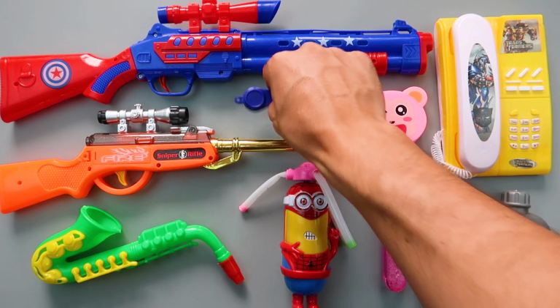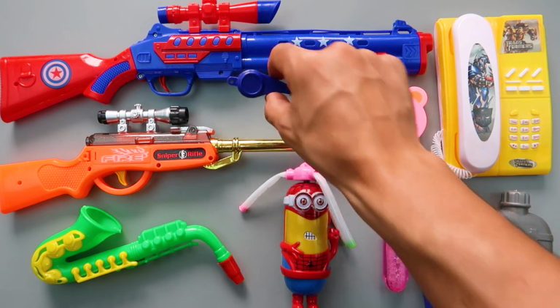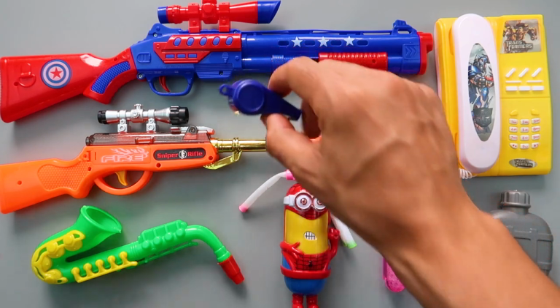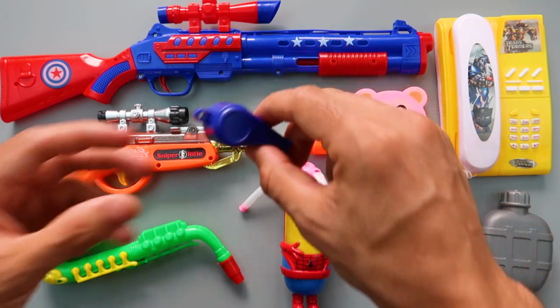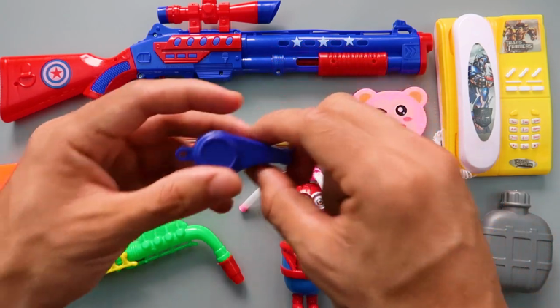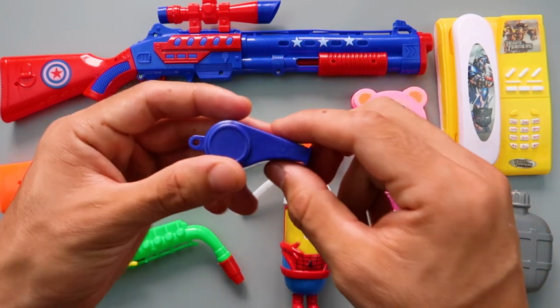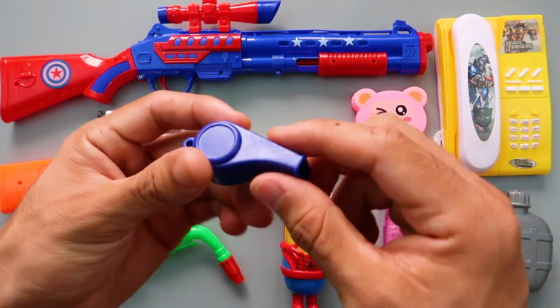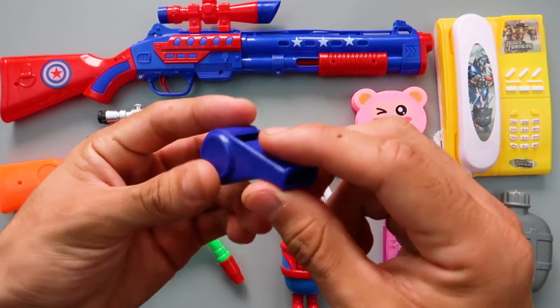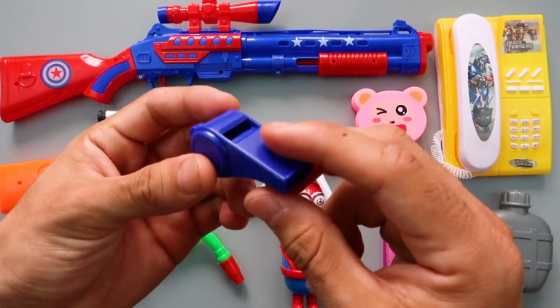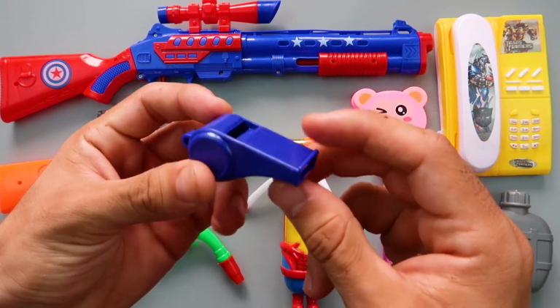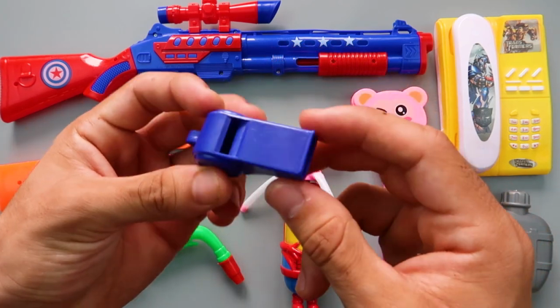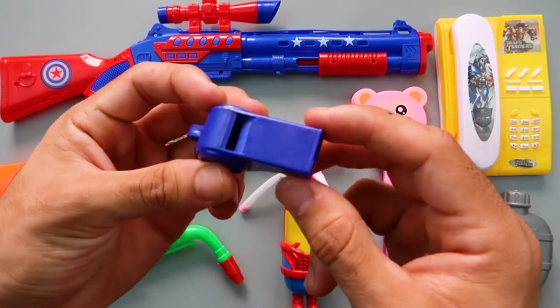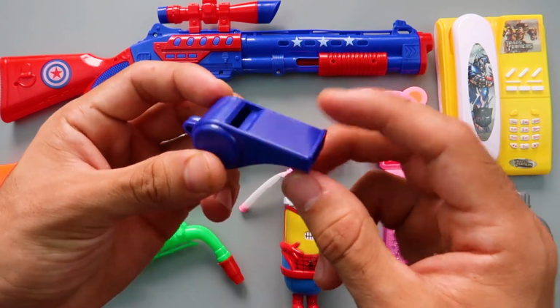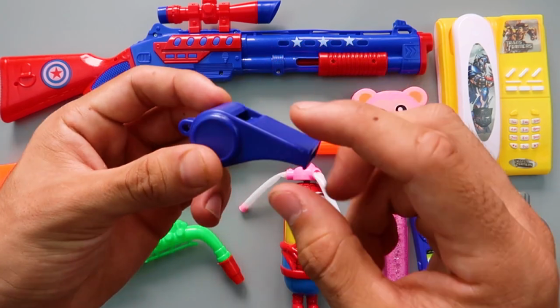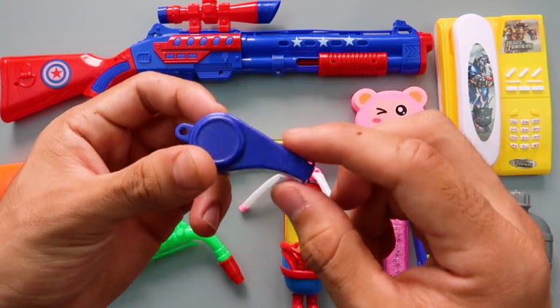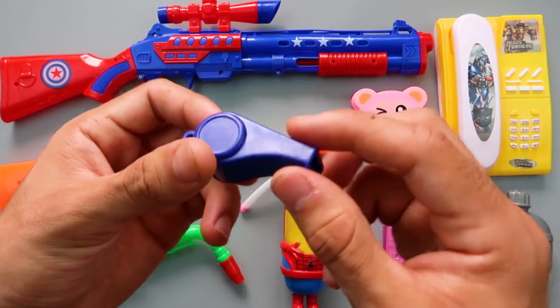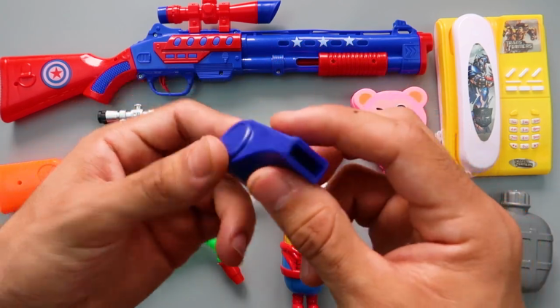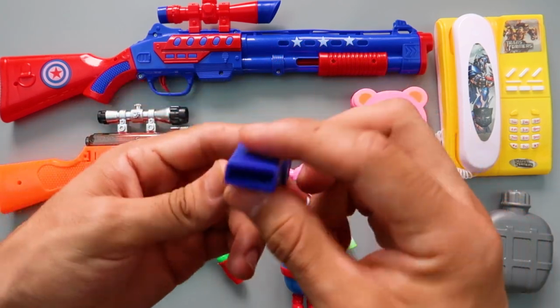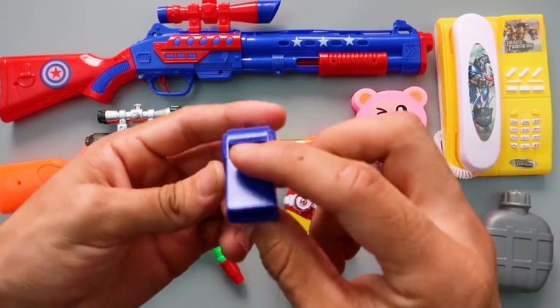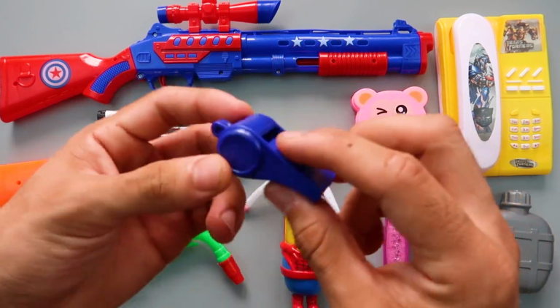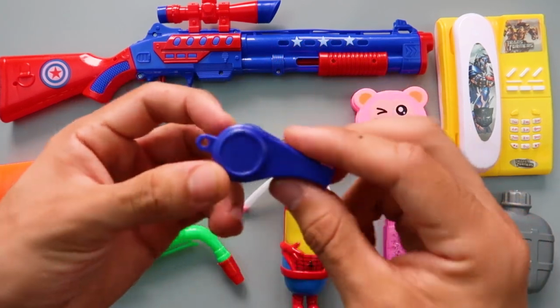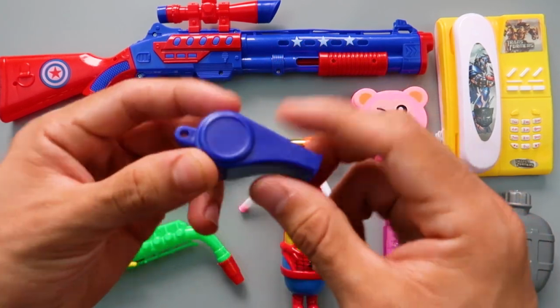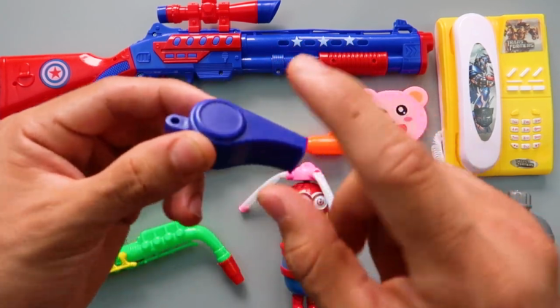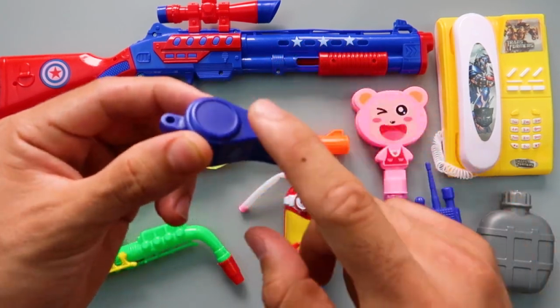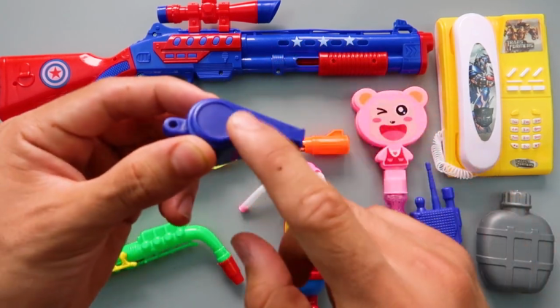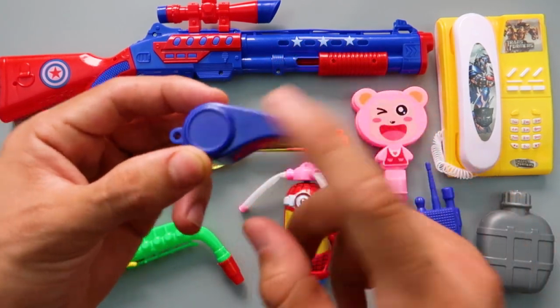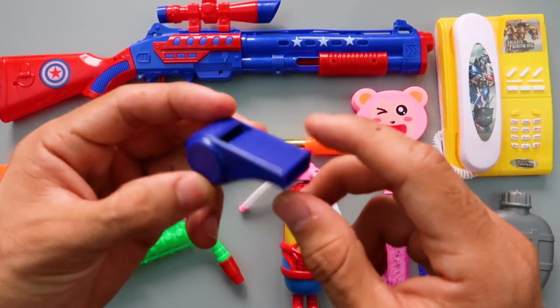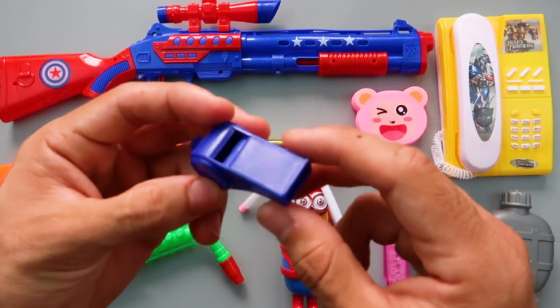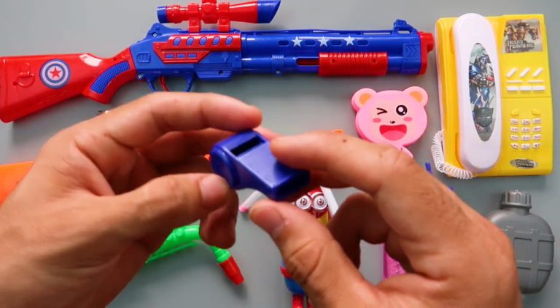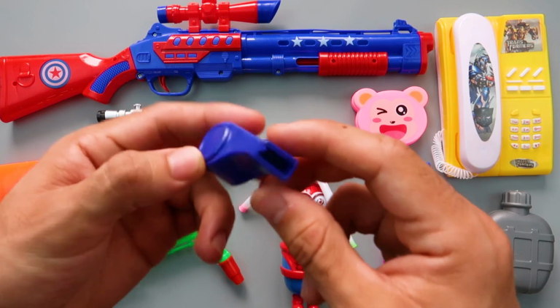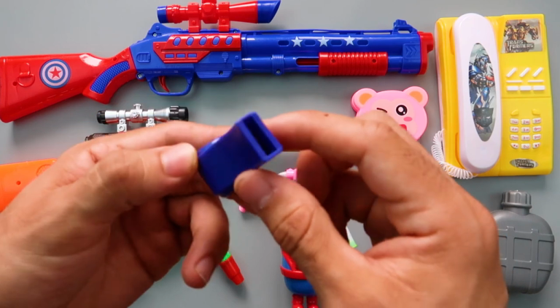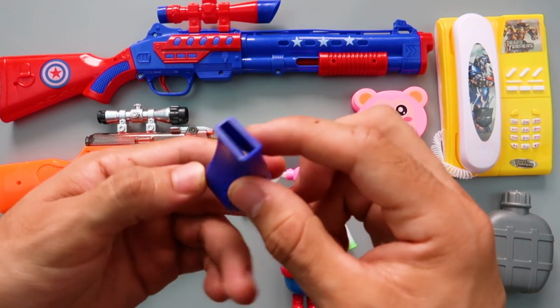We have also a toy whistle! Blue color toy whistle!